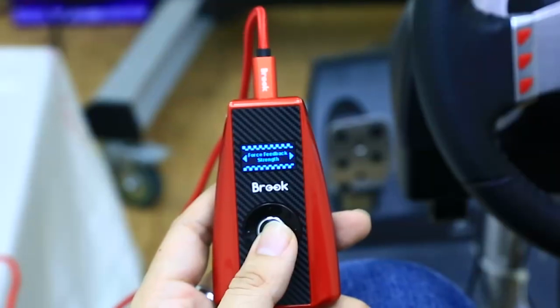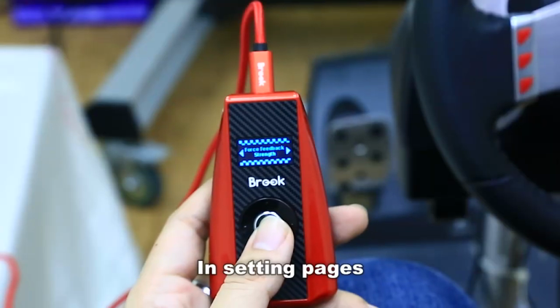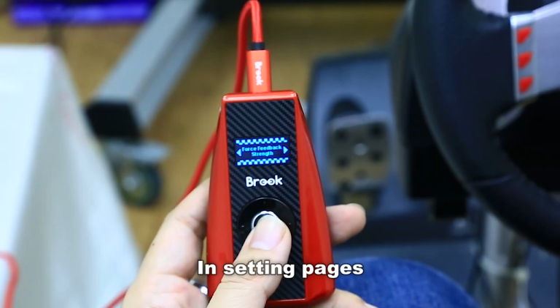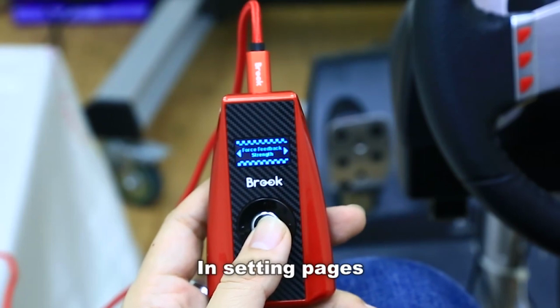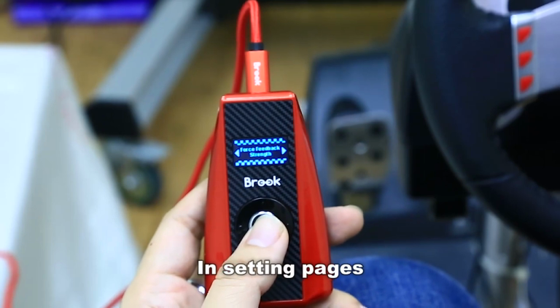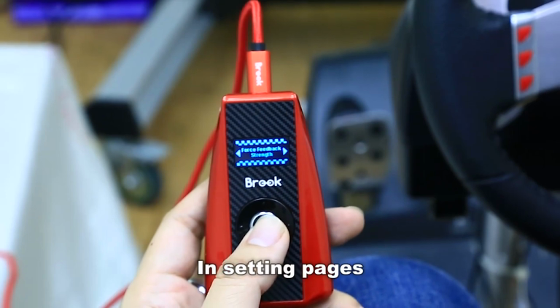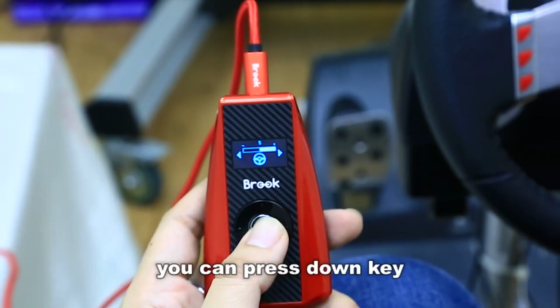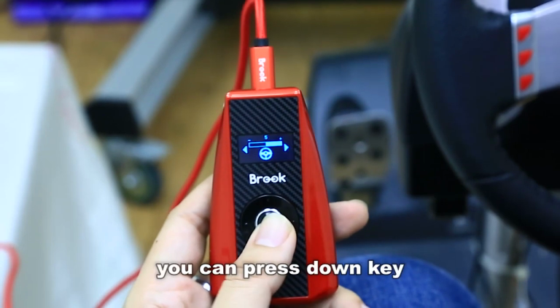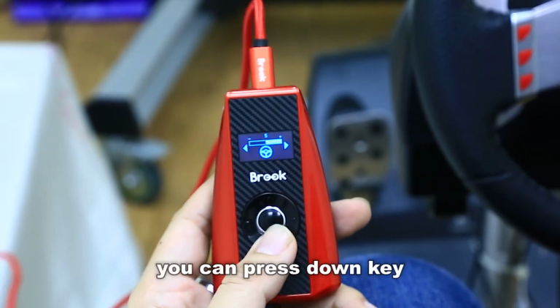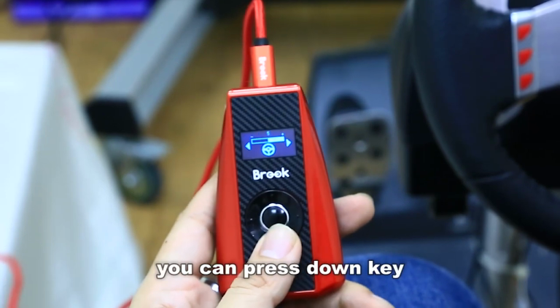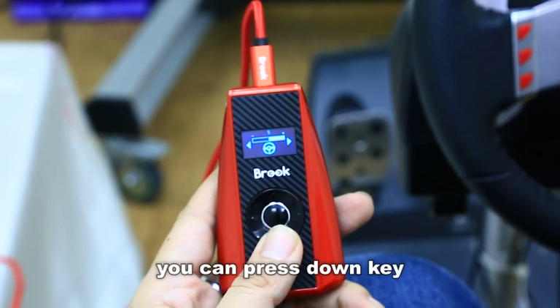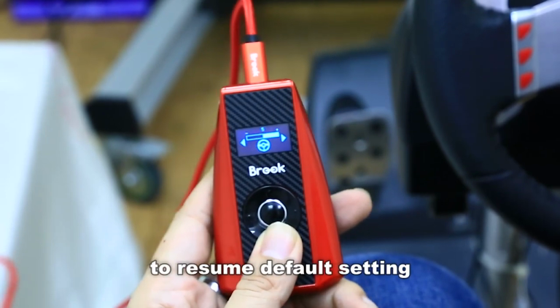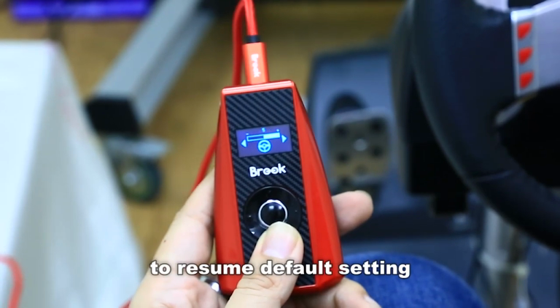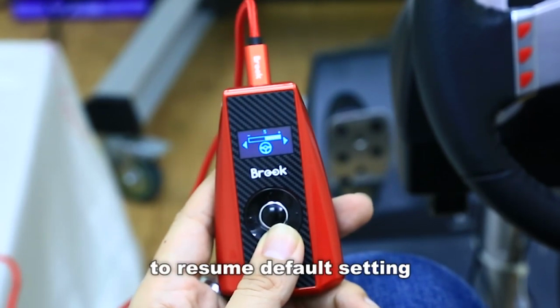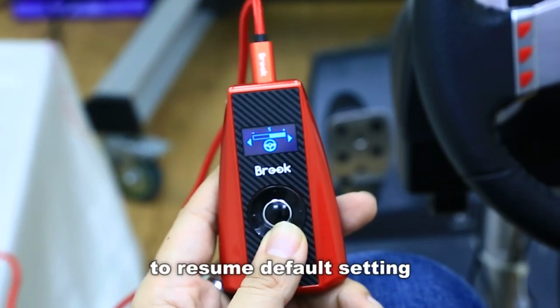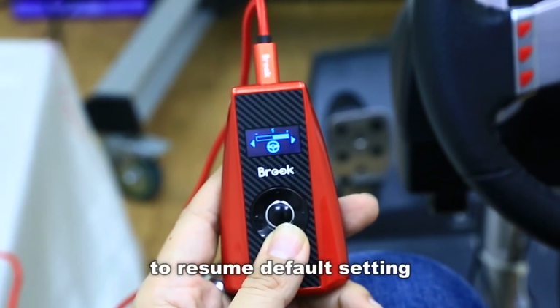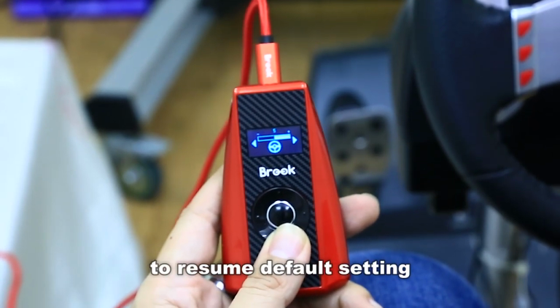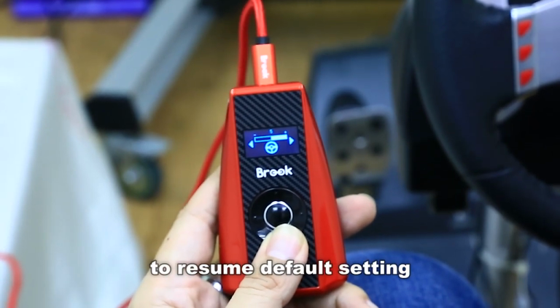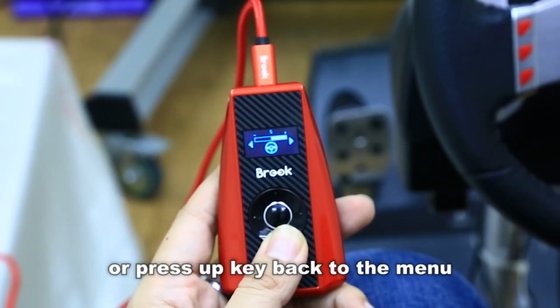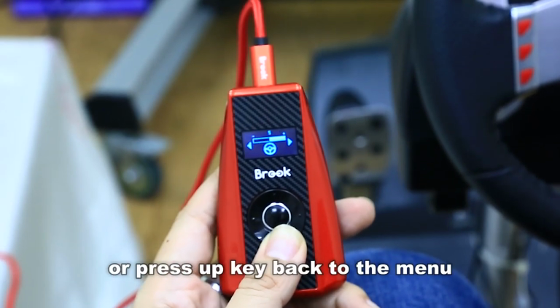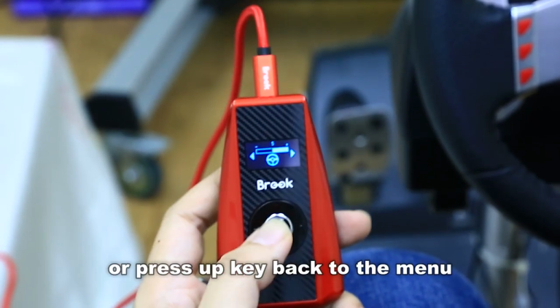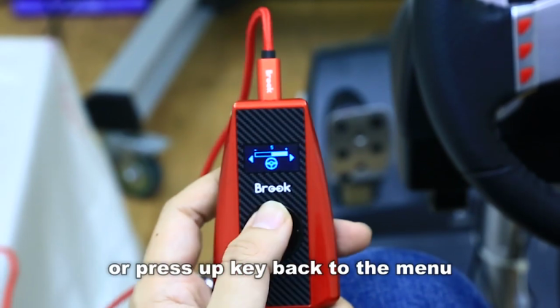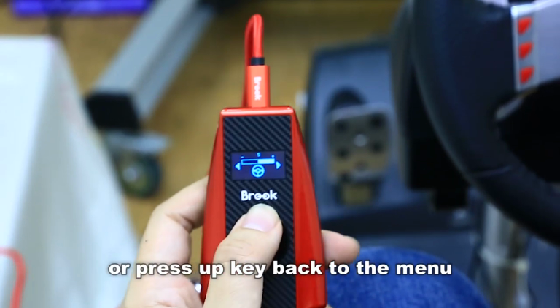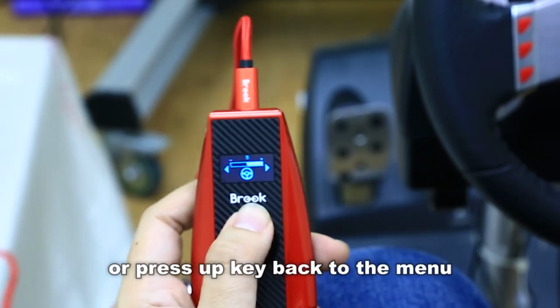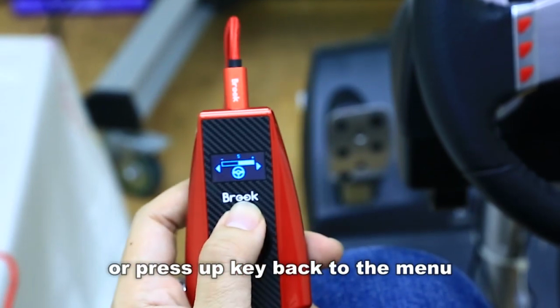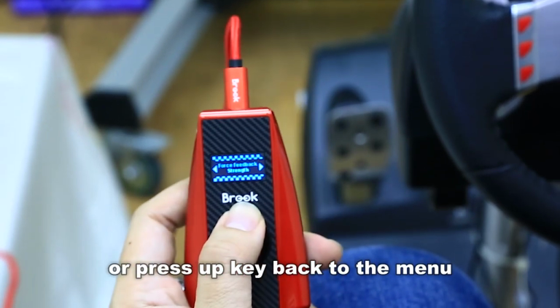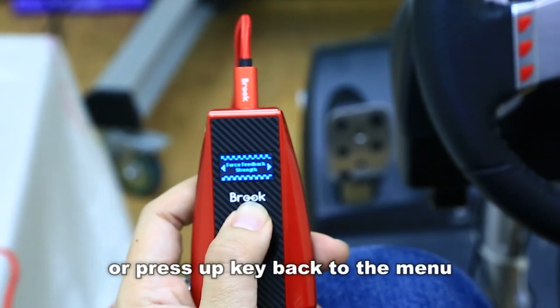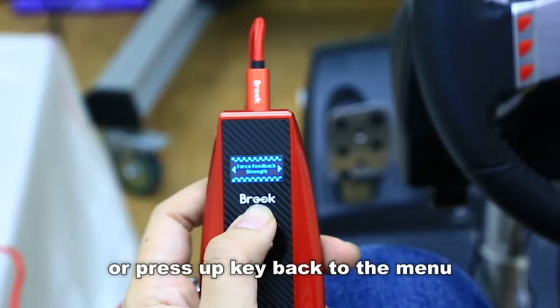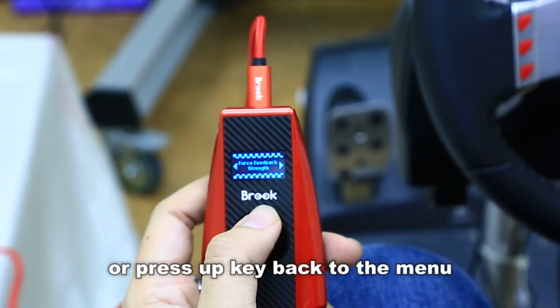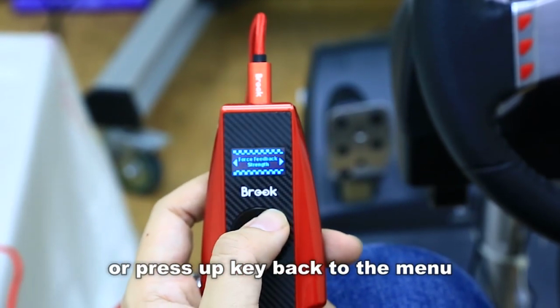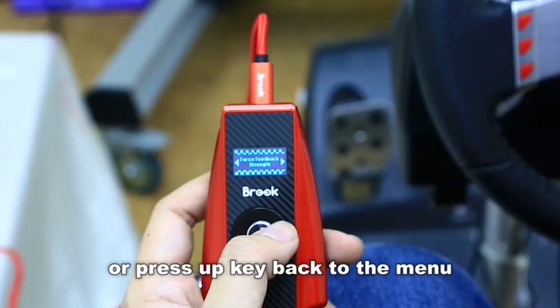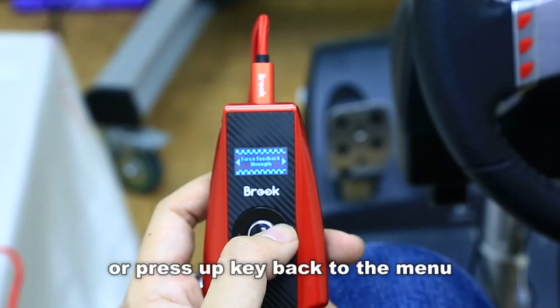In the settings page, you can press the down key to reset to default settings, or press the up key to go back to your menu.